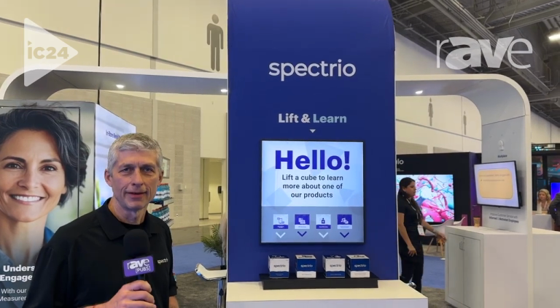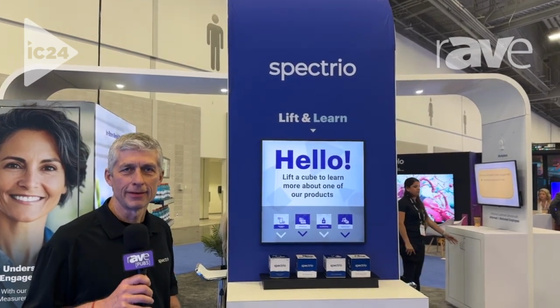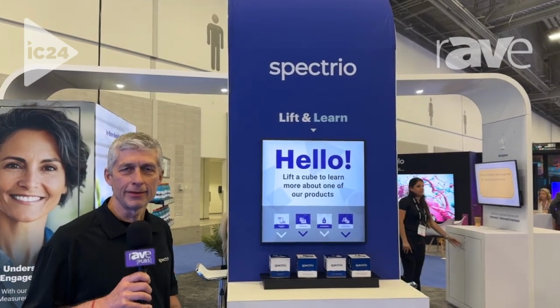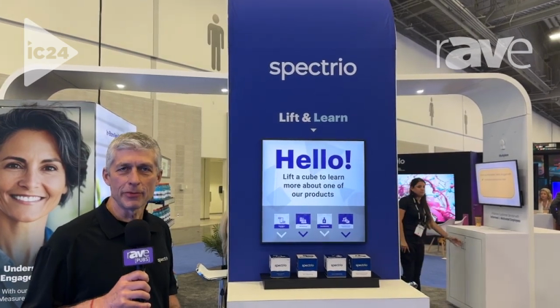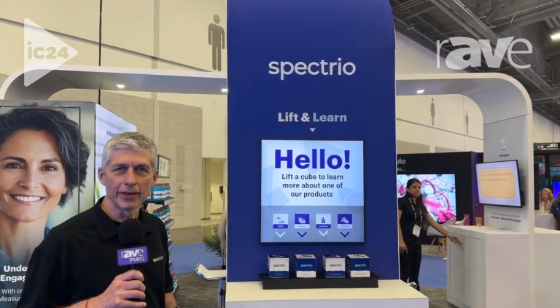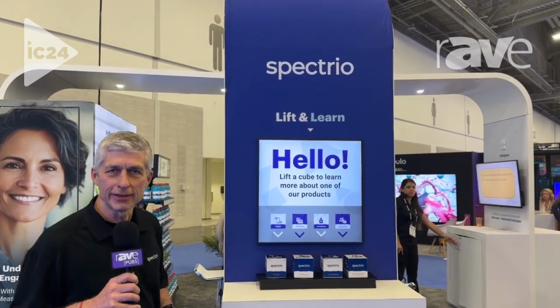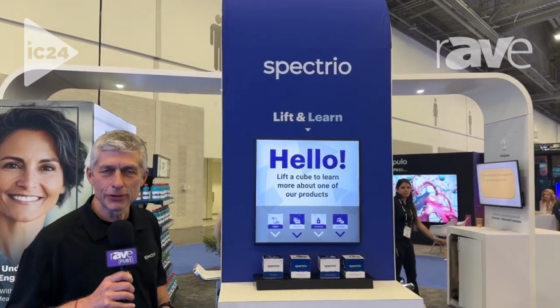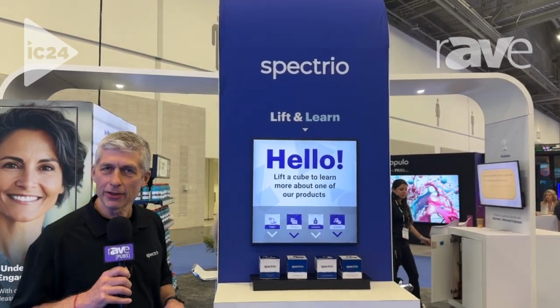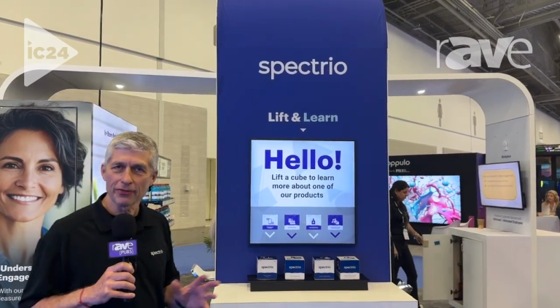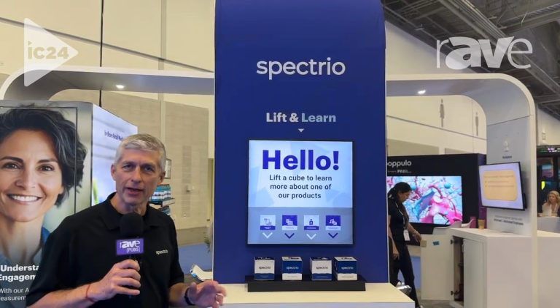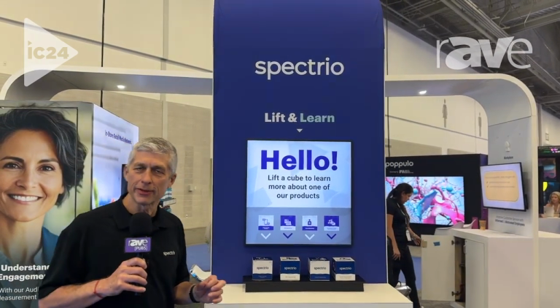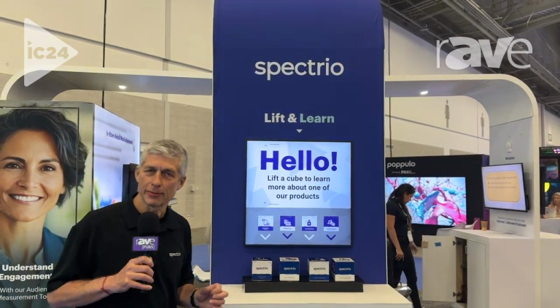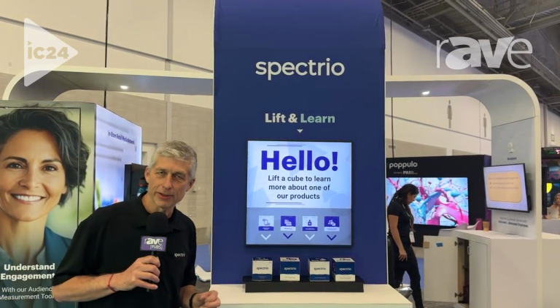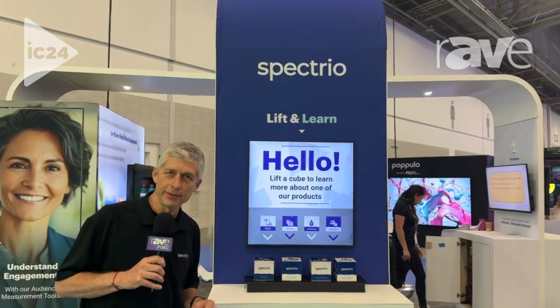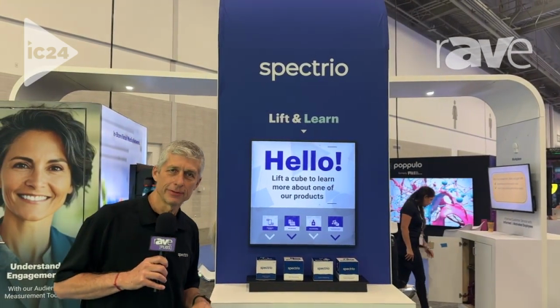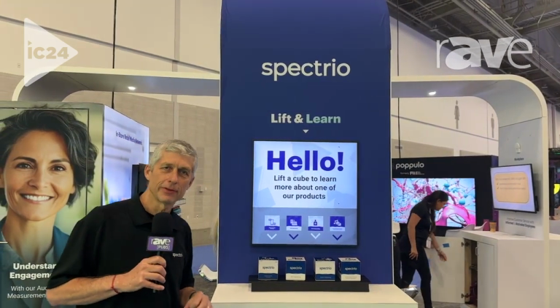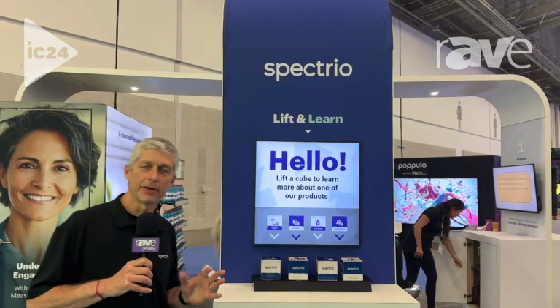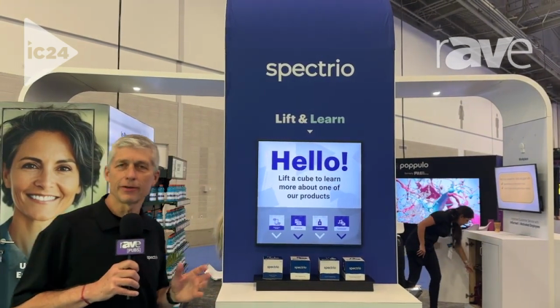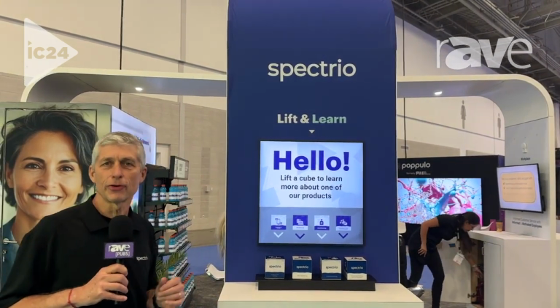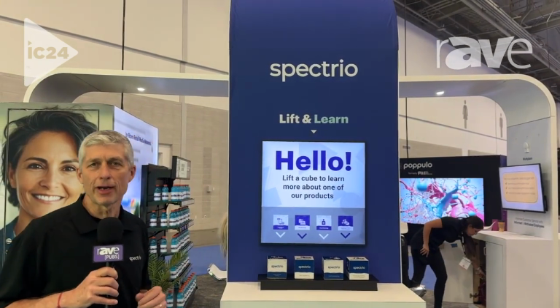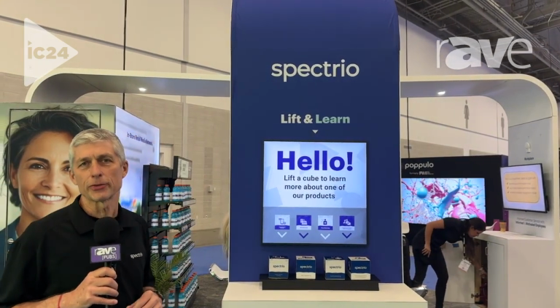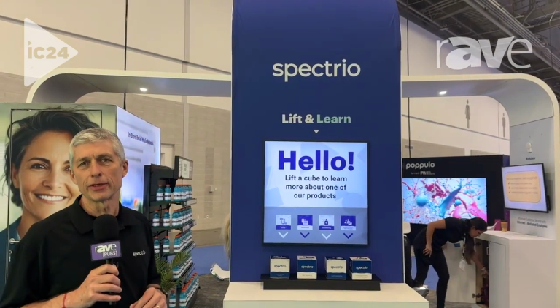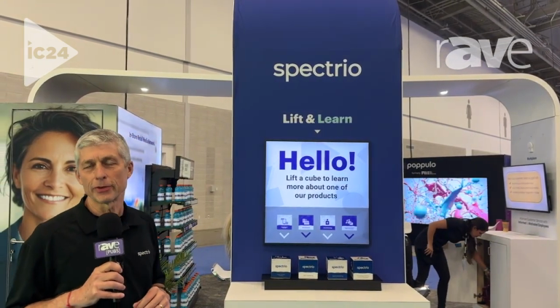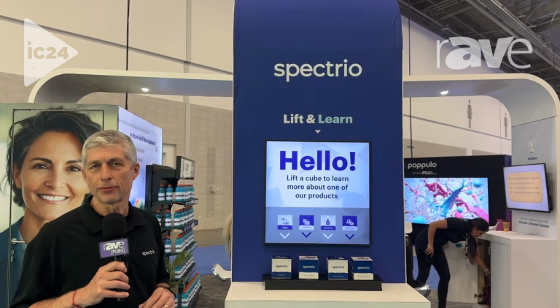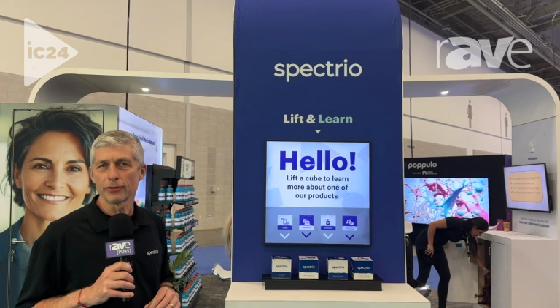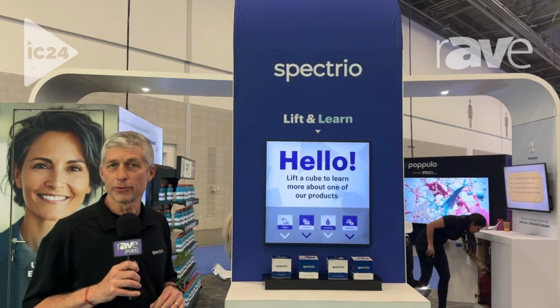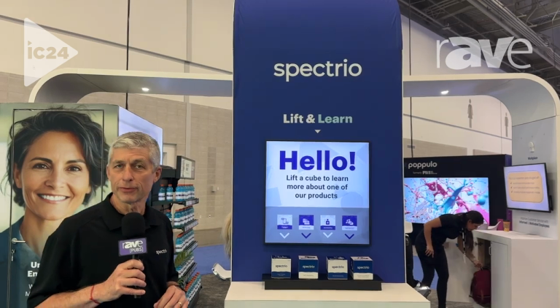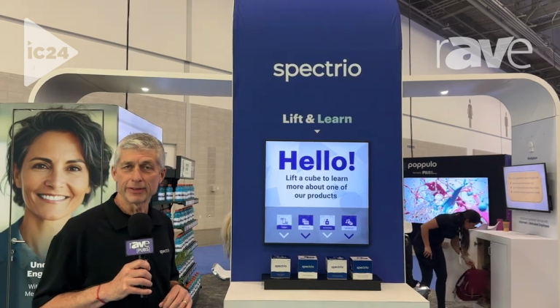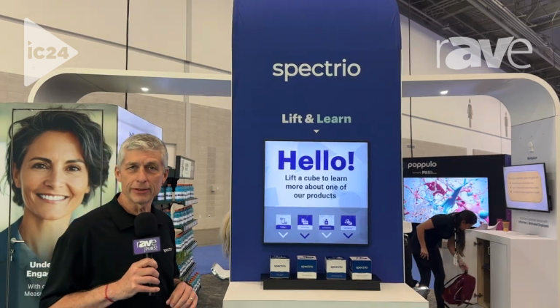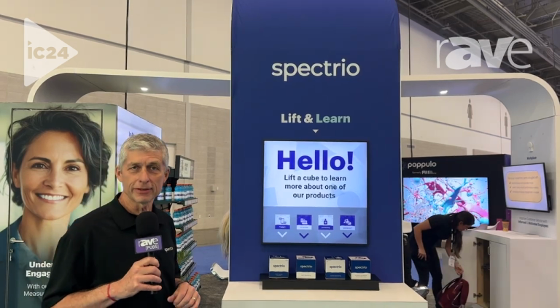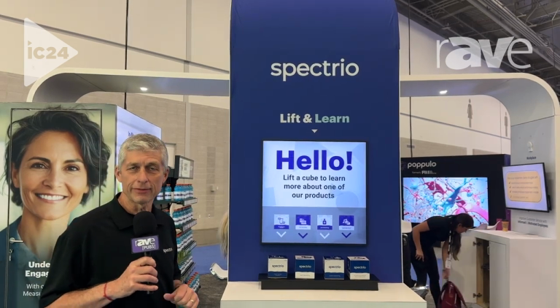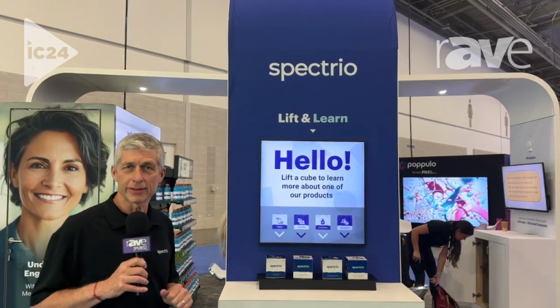Good morning. This is Ron Levesque with SPECTIO. We're here at InfoComm 2024, booth 3077.